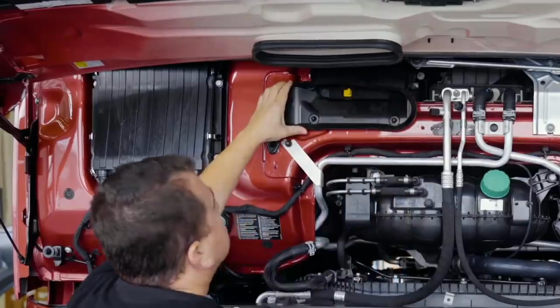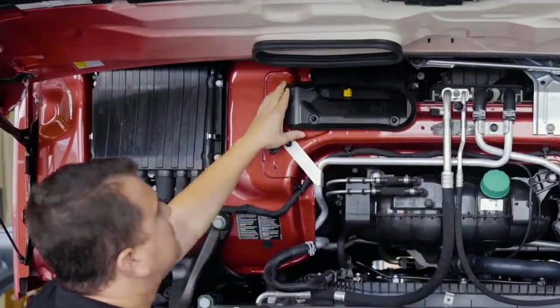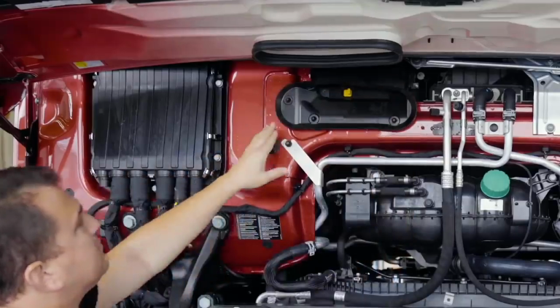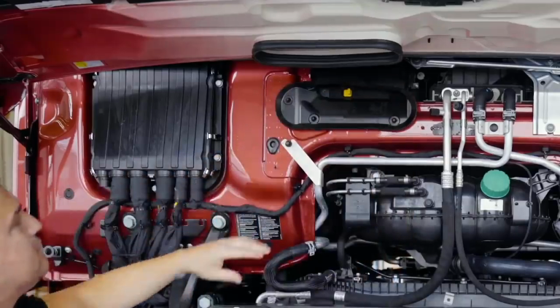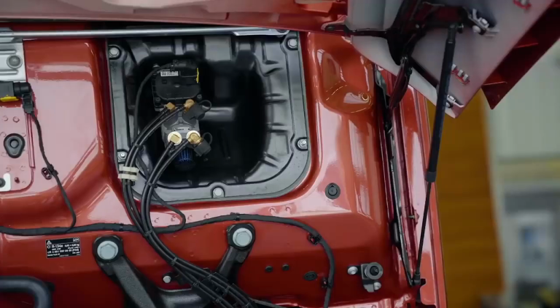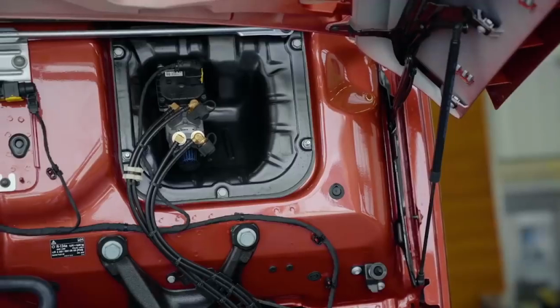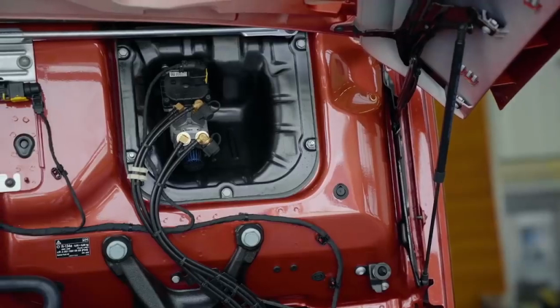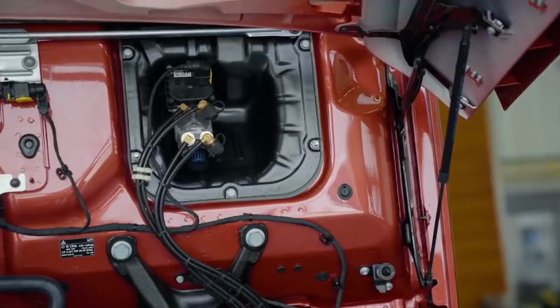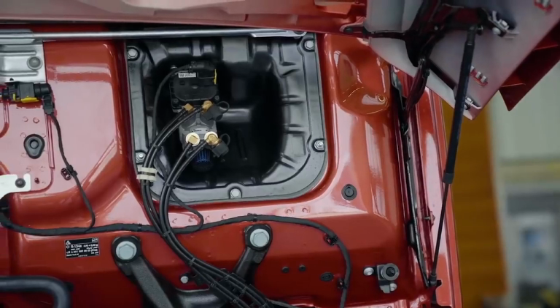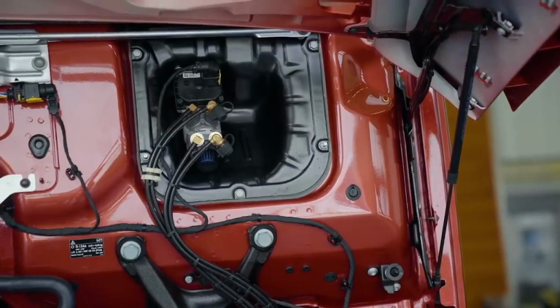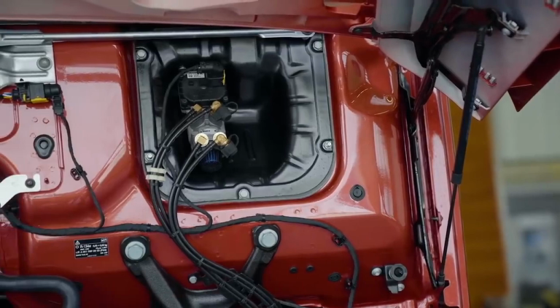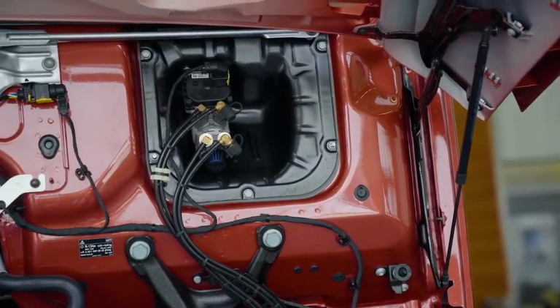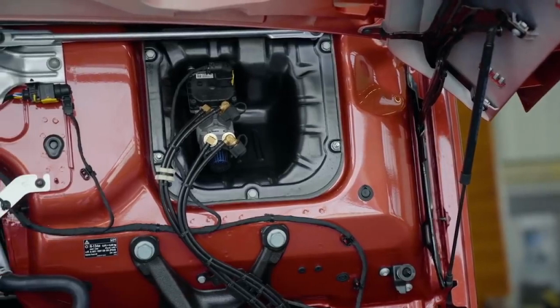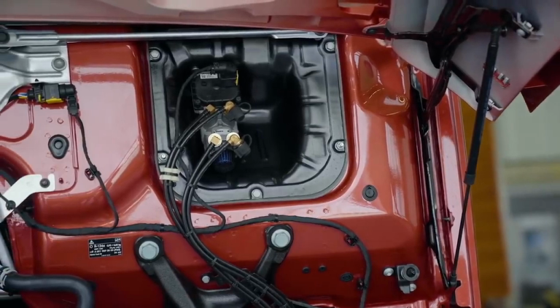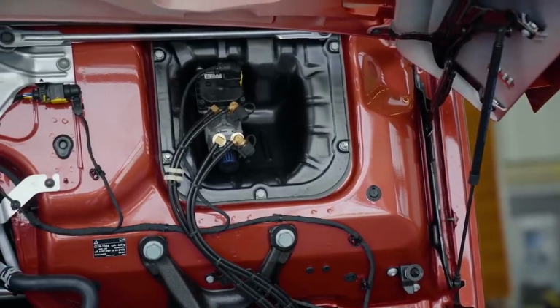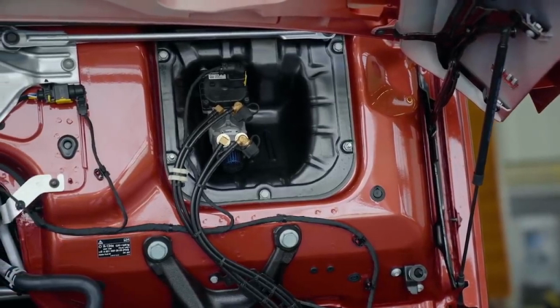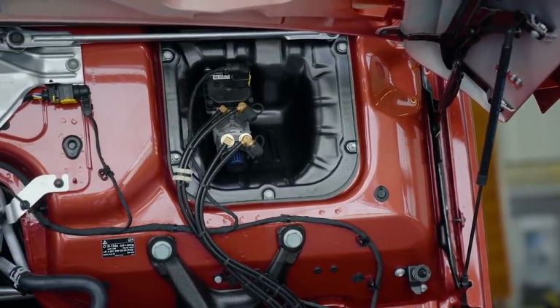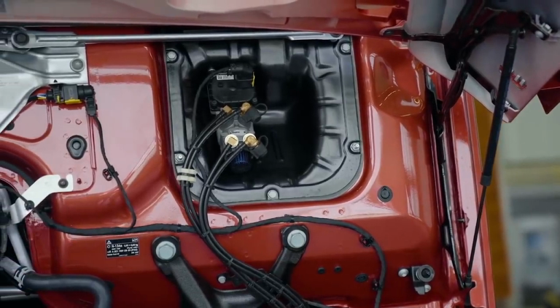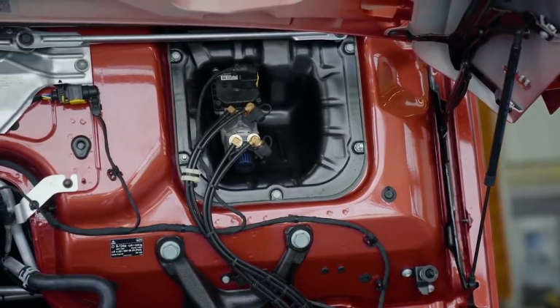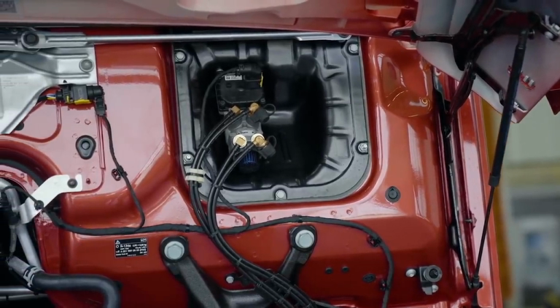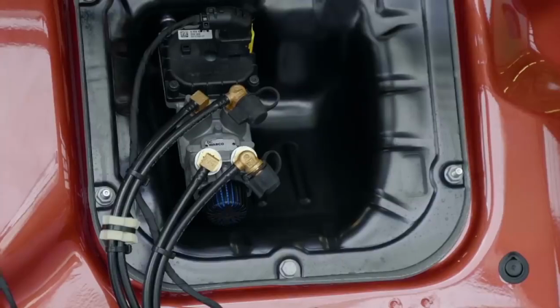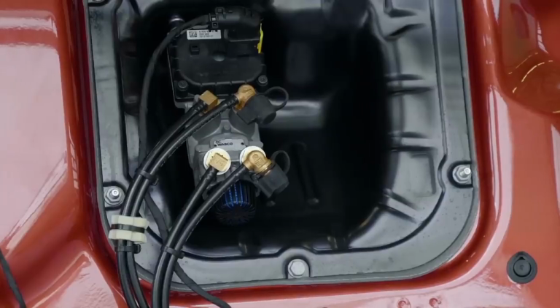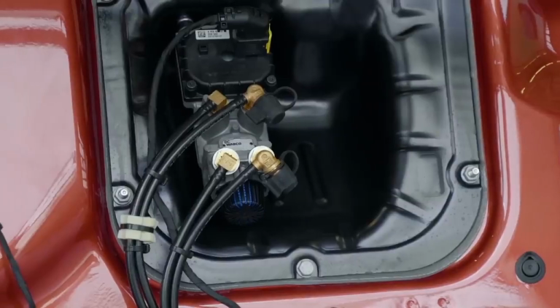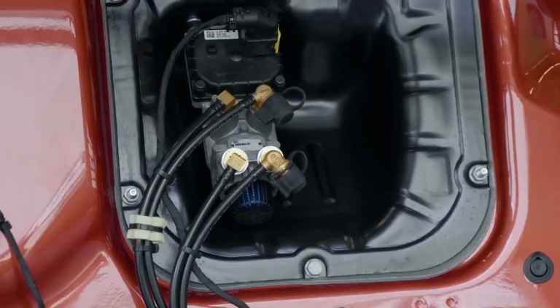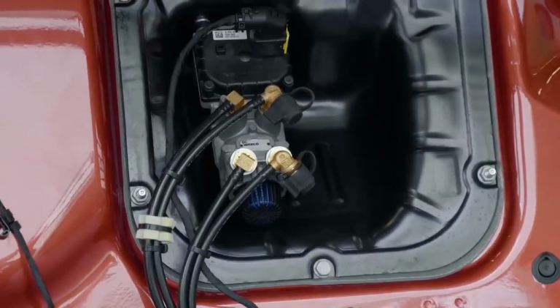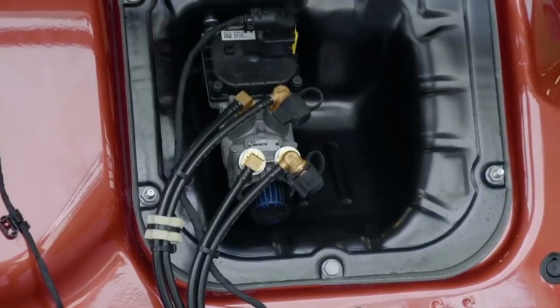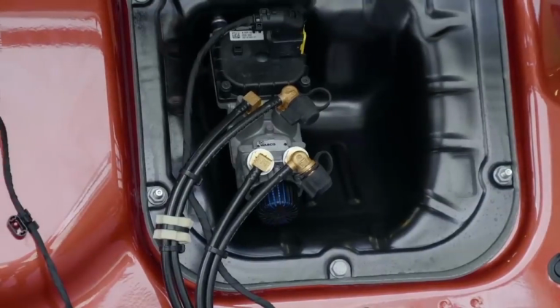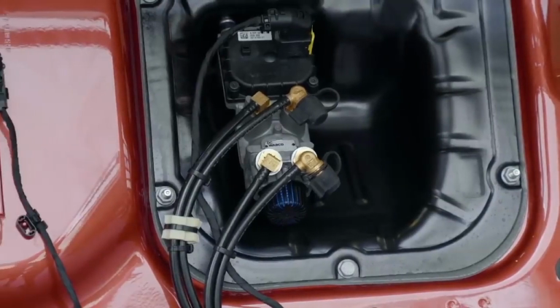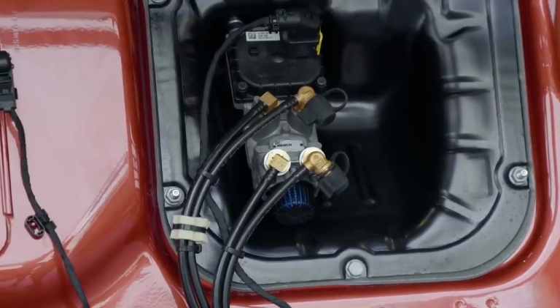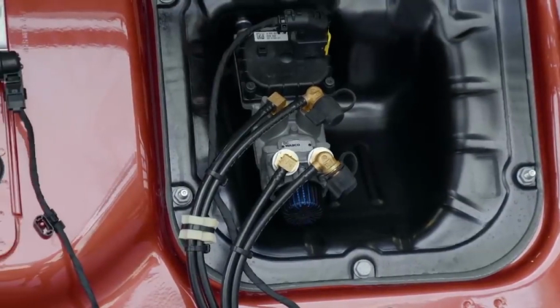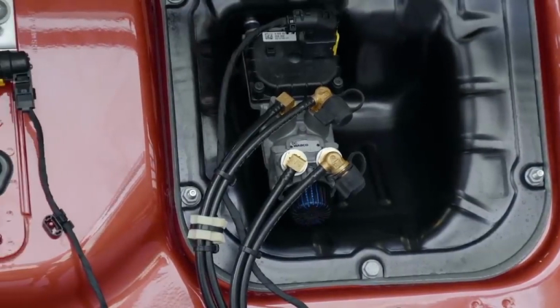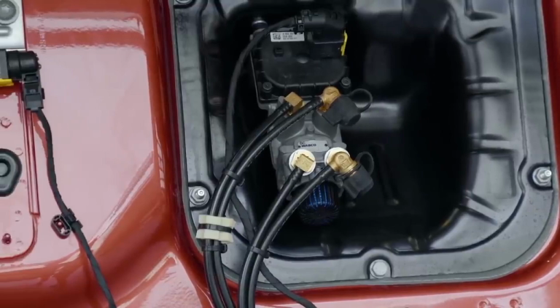Aracın solunda servis freni hava yönlendirme valfi bulunur. Bu valf, akslara giden hava miktarını ayarlar.